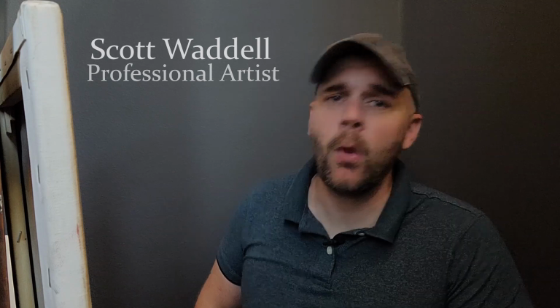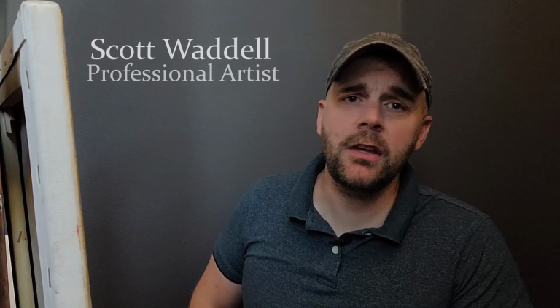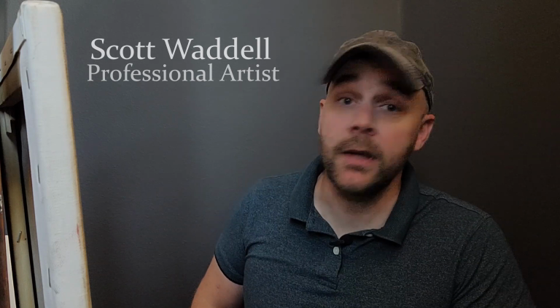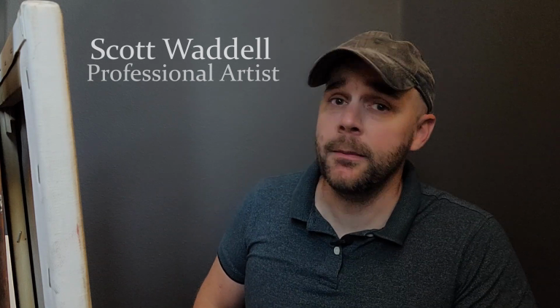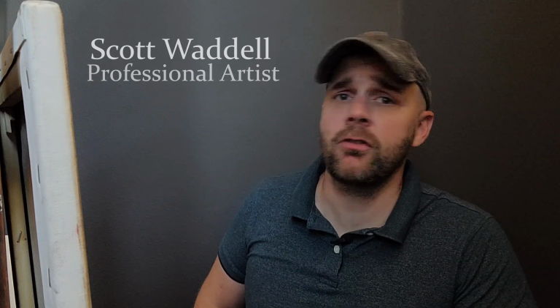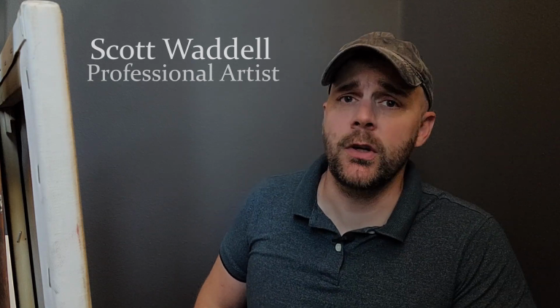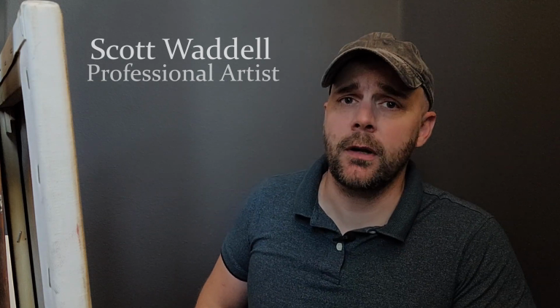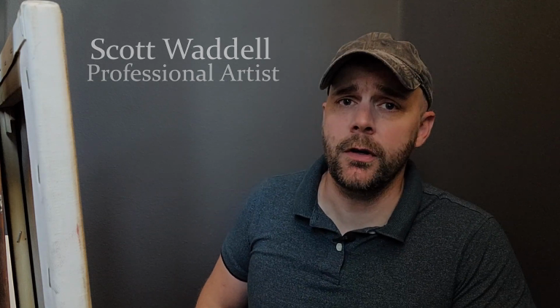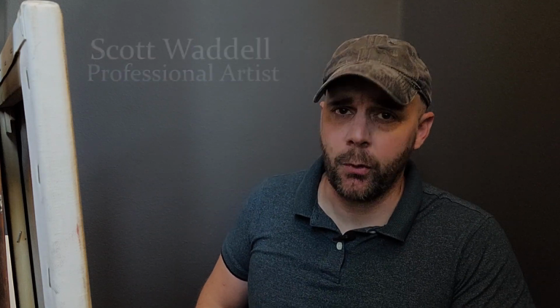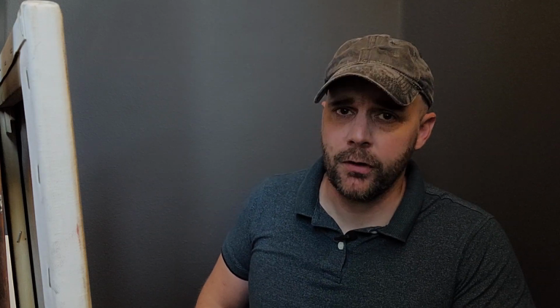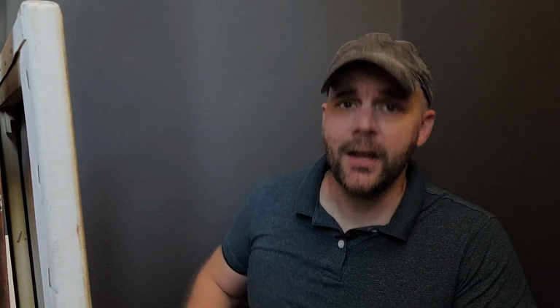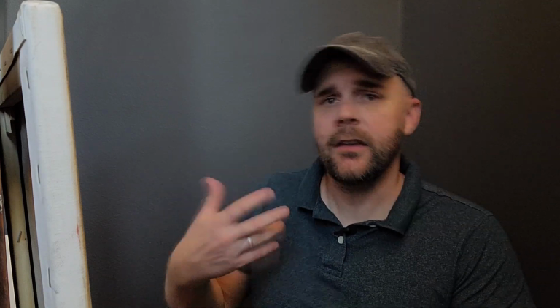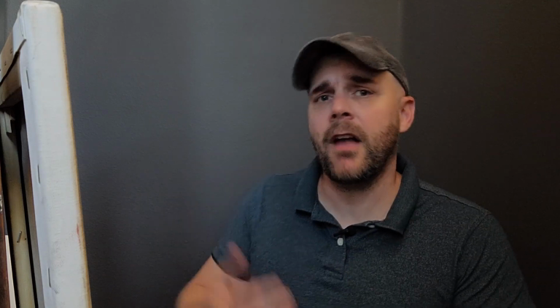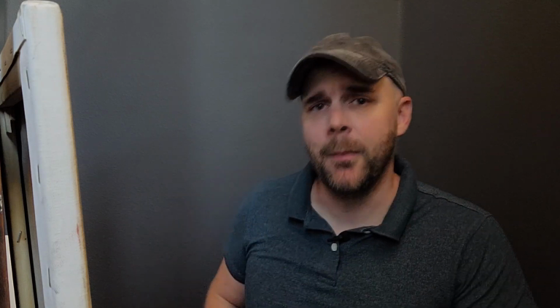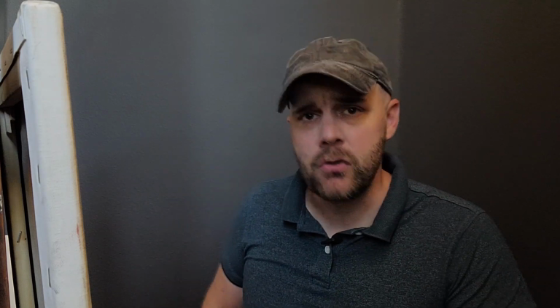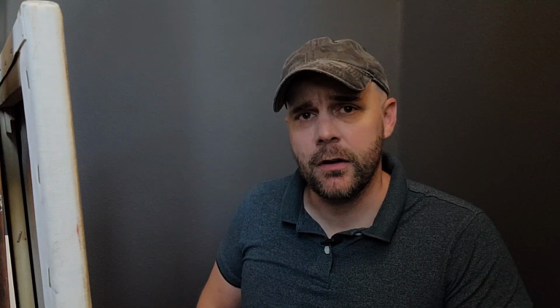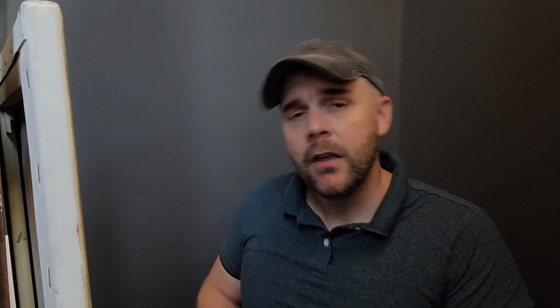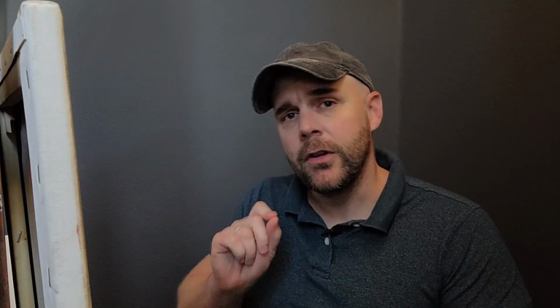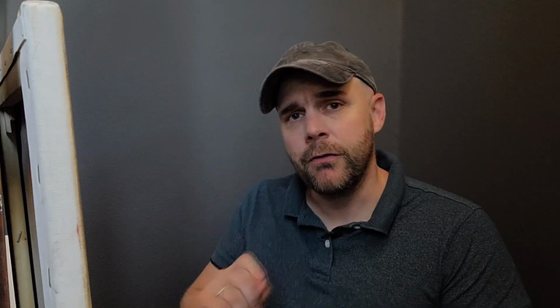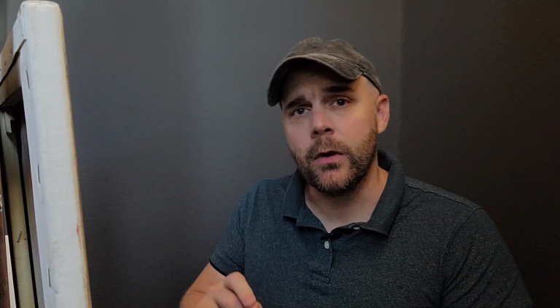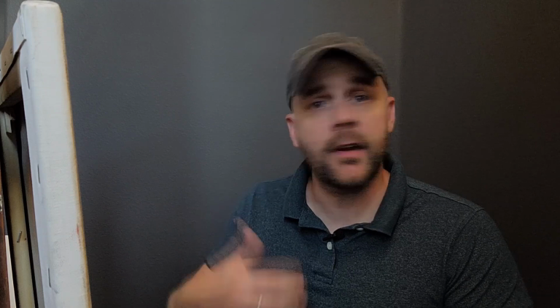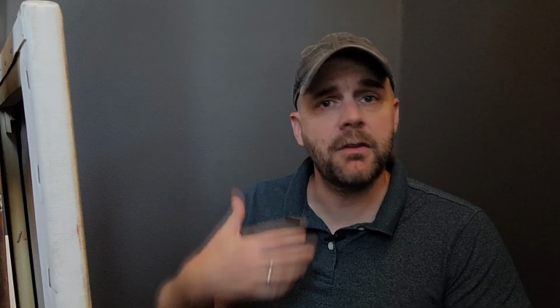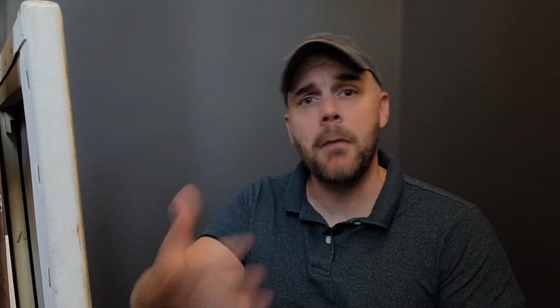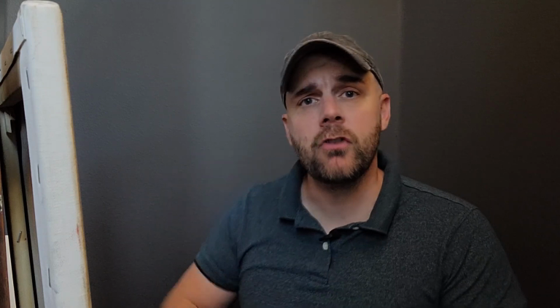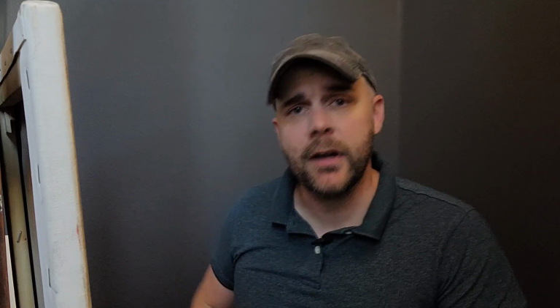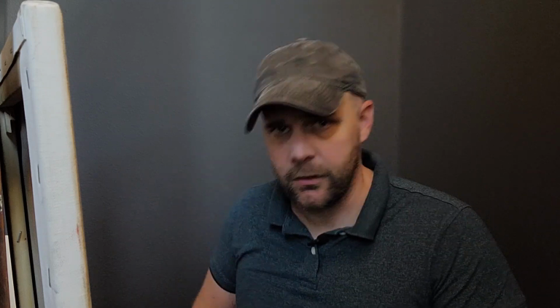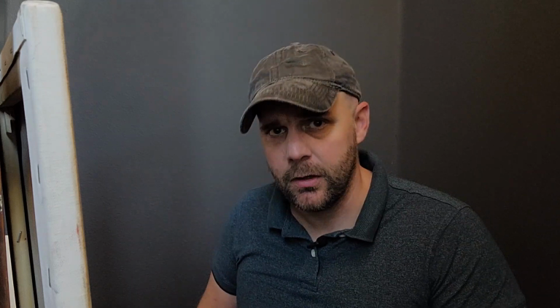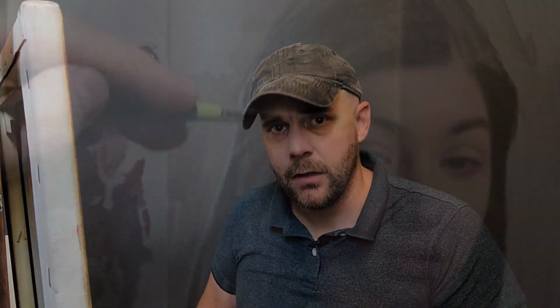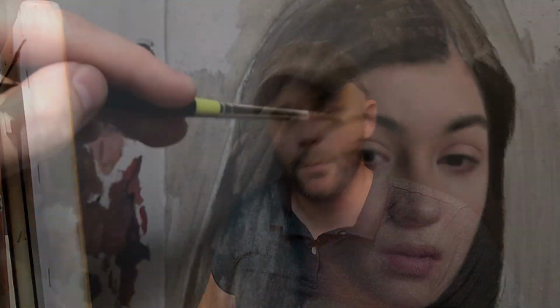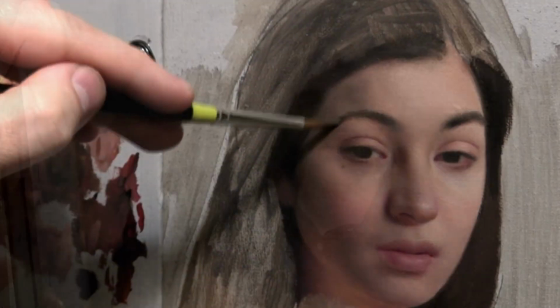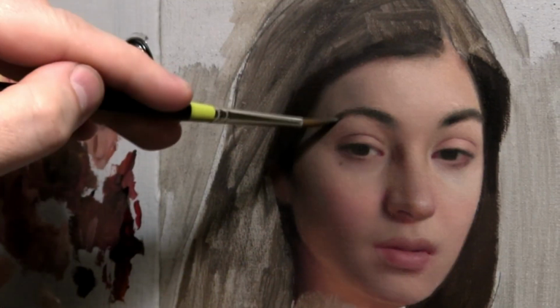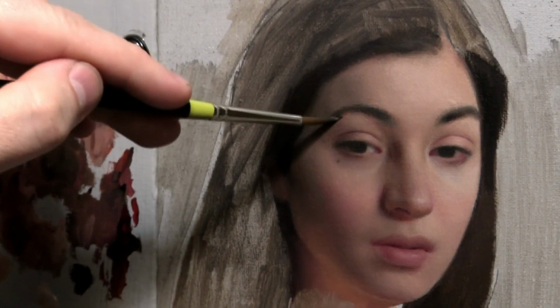One thing you need to make sure you include in your portraits is a lot of emotion, so that your viewers can have an emotional connection to the person you're painting.